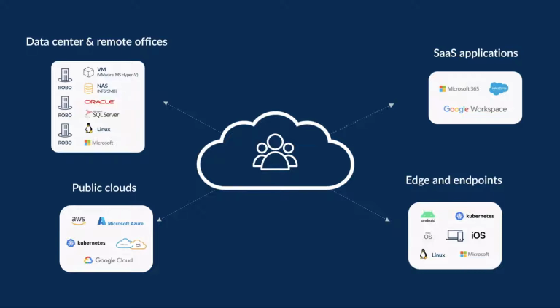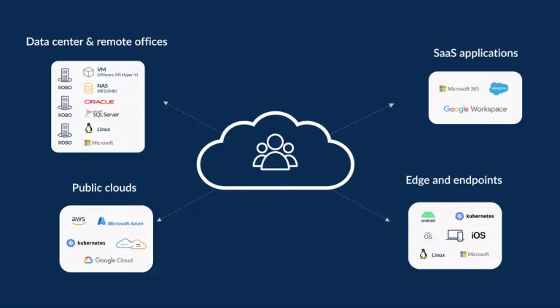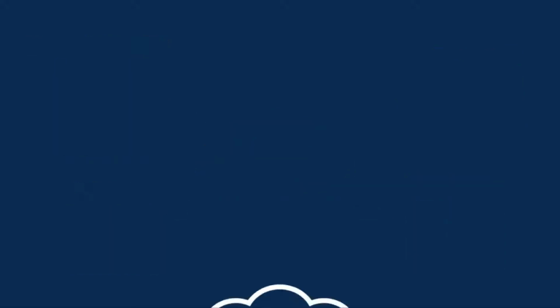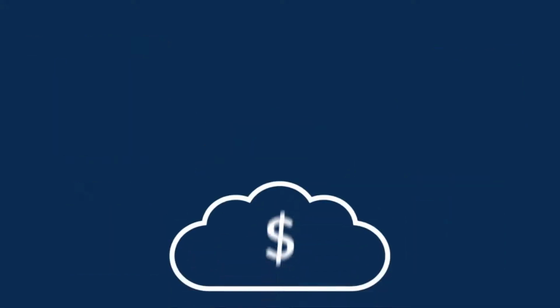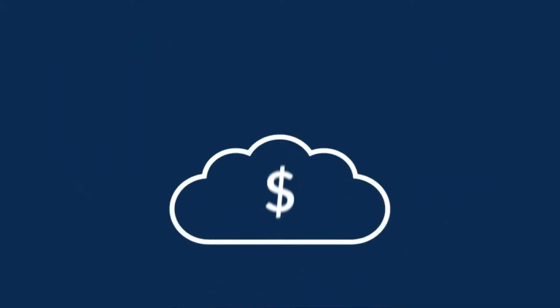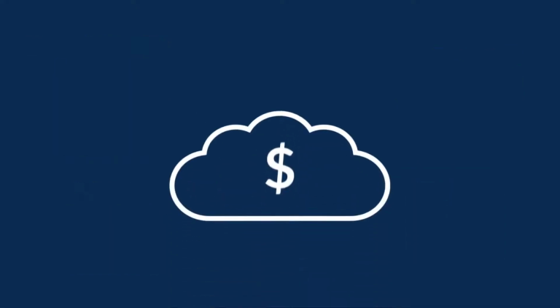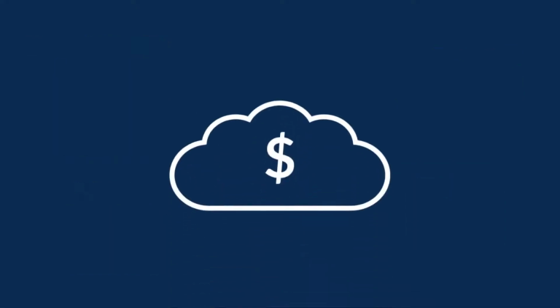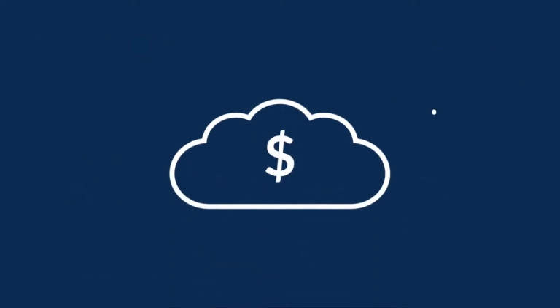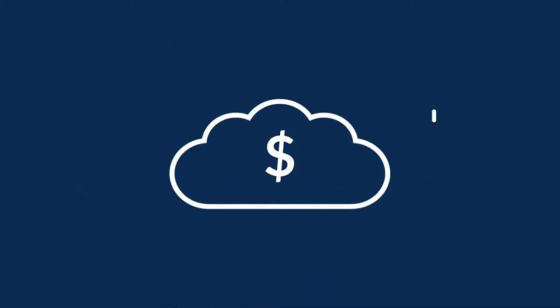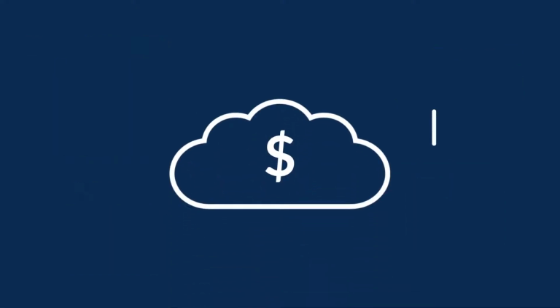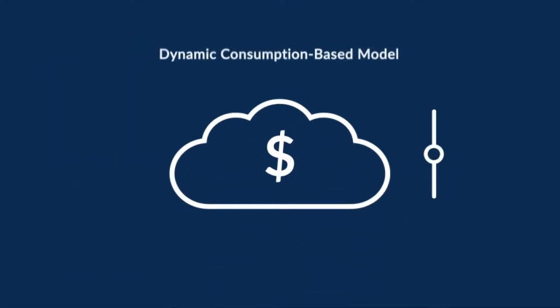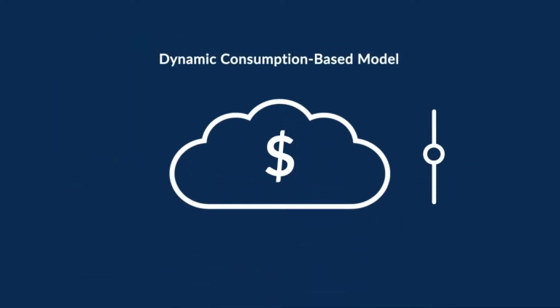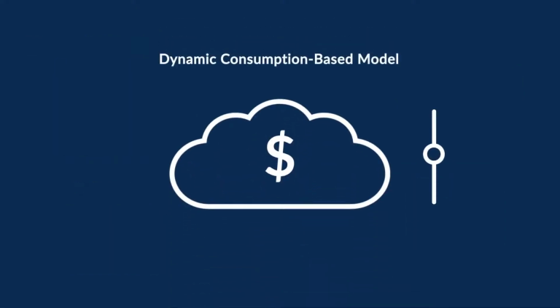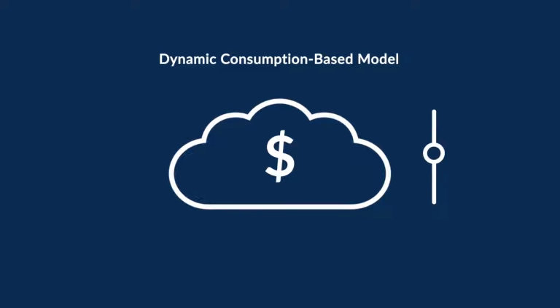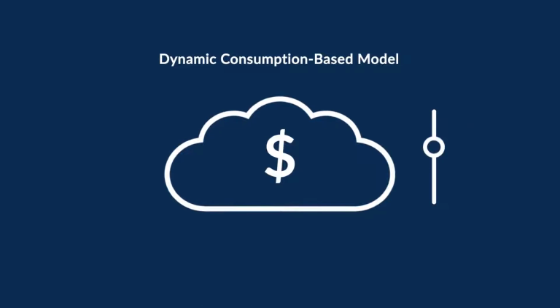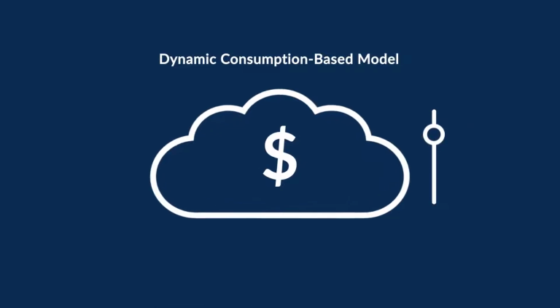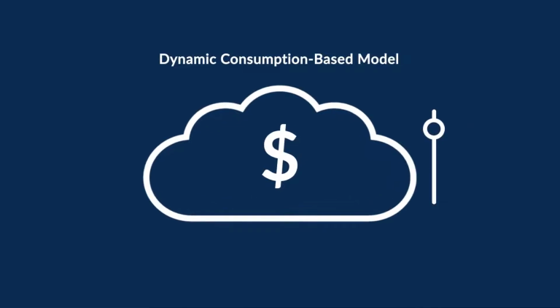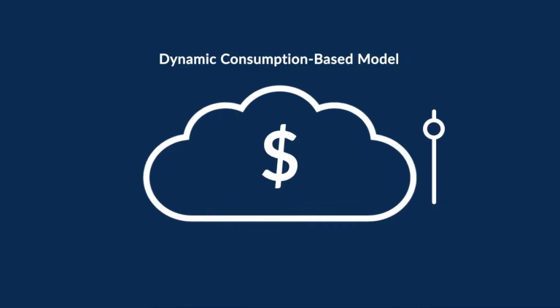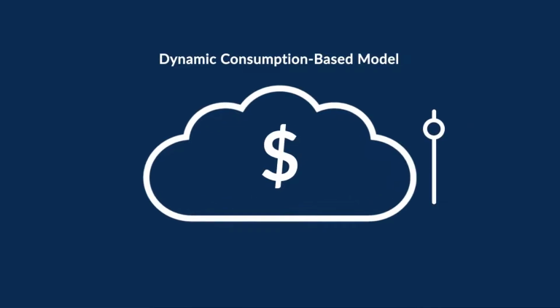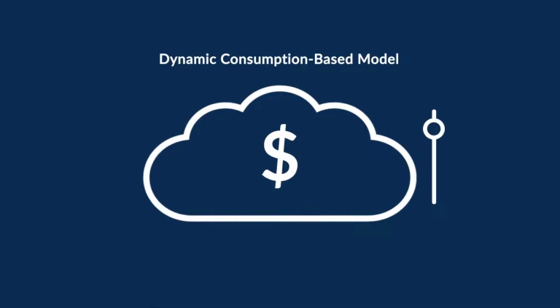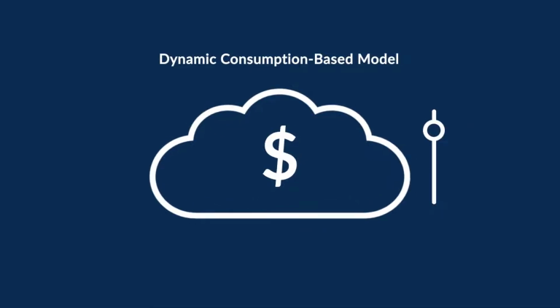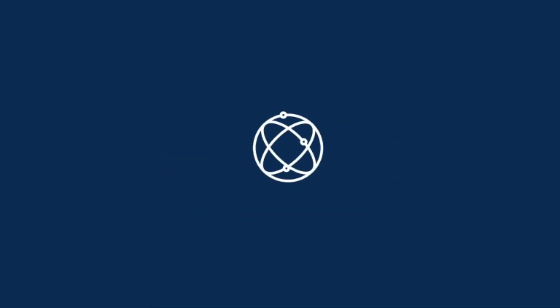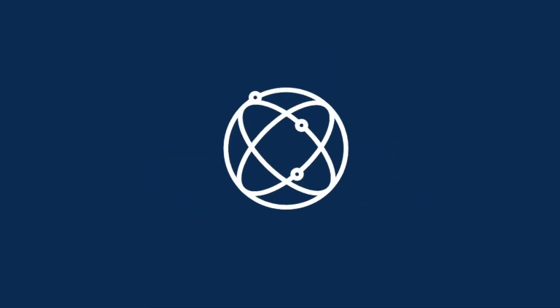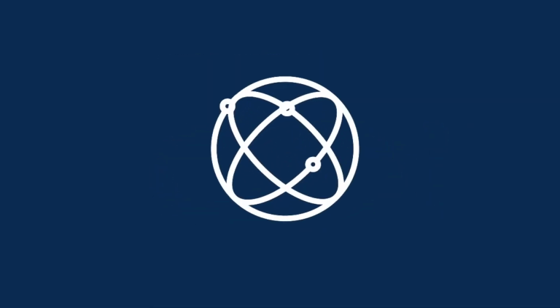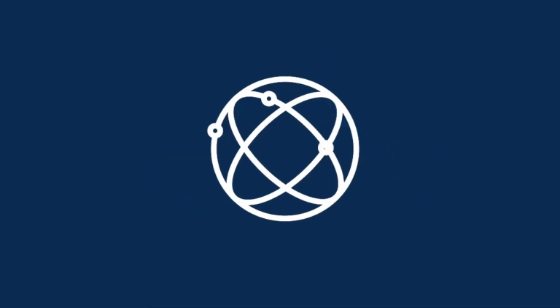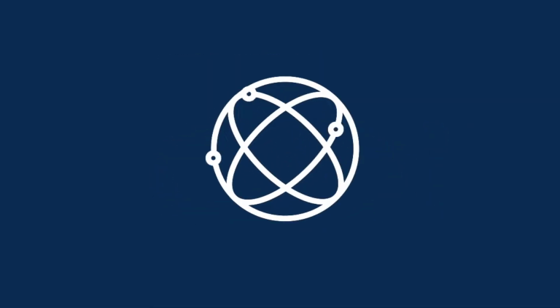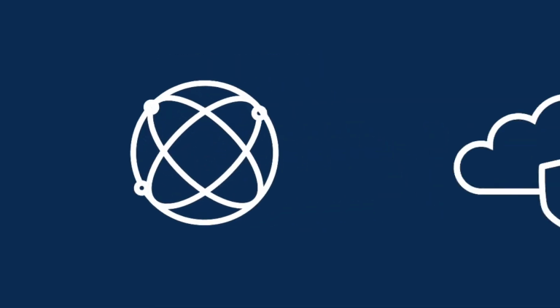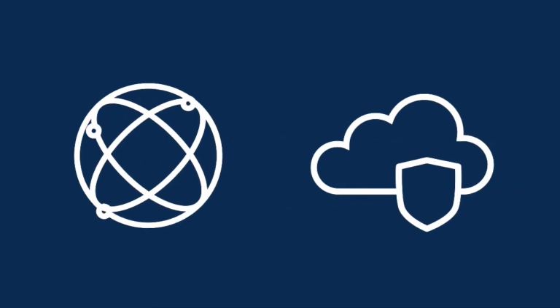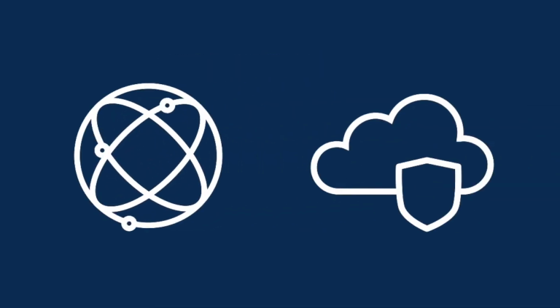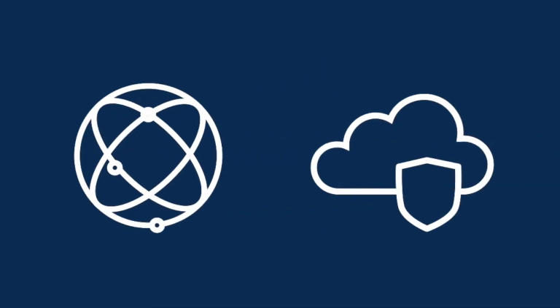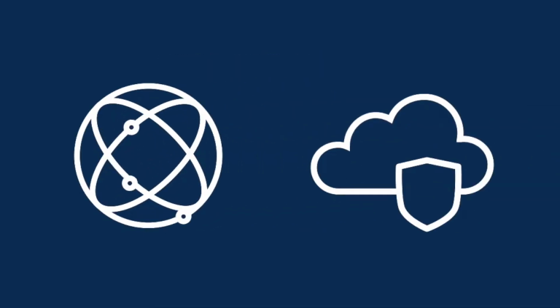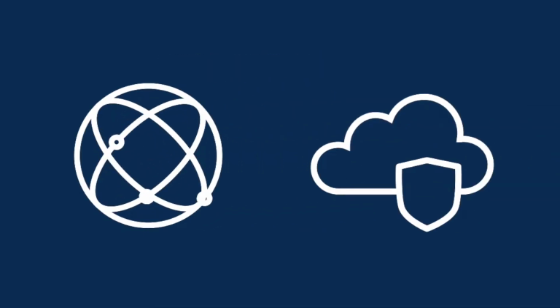That's why you need a solution that automatically scales up and down with your business in any location across multiple clouds around the globe.